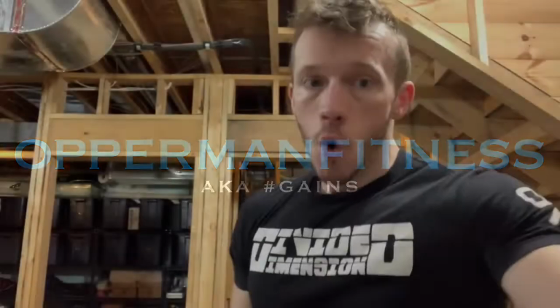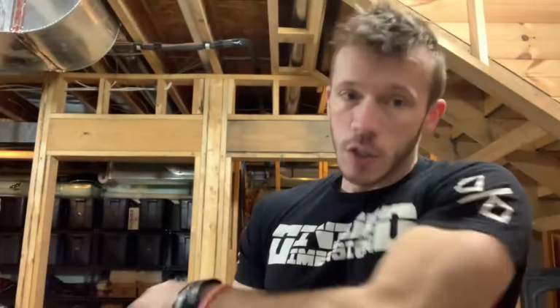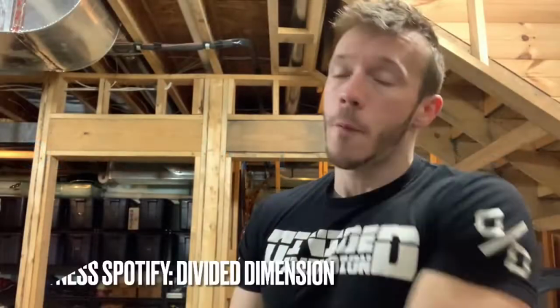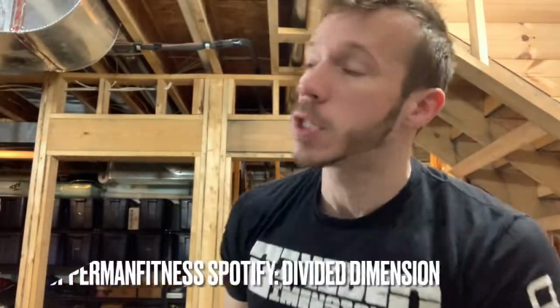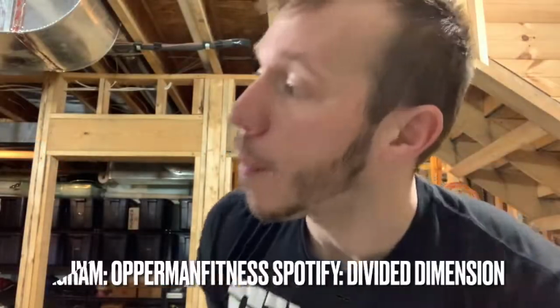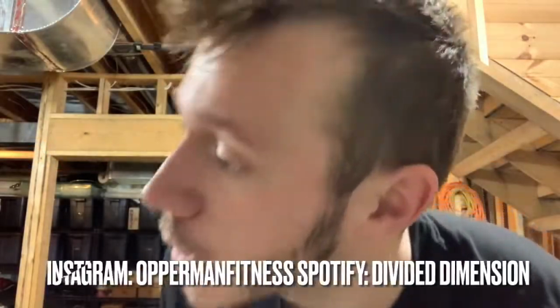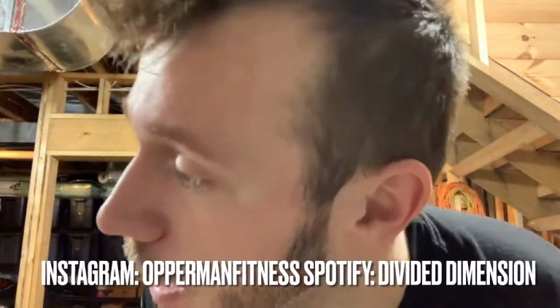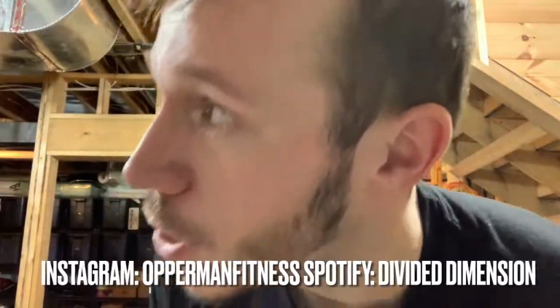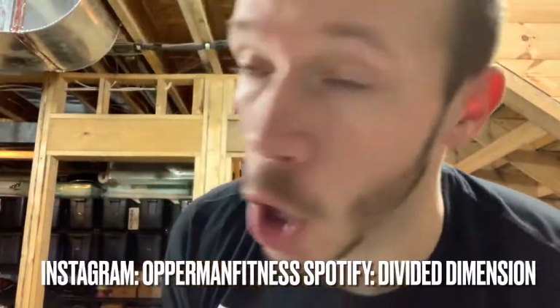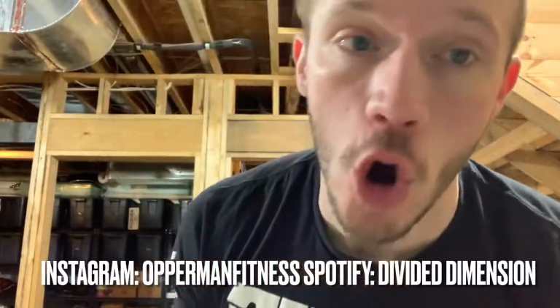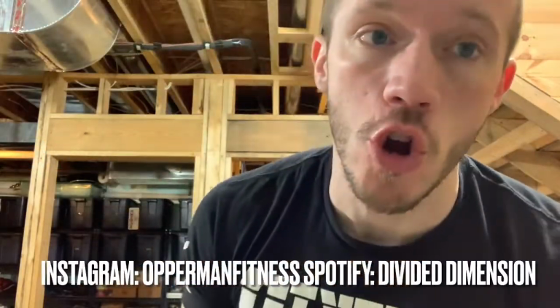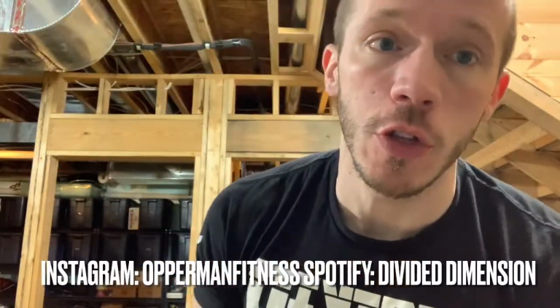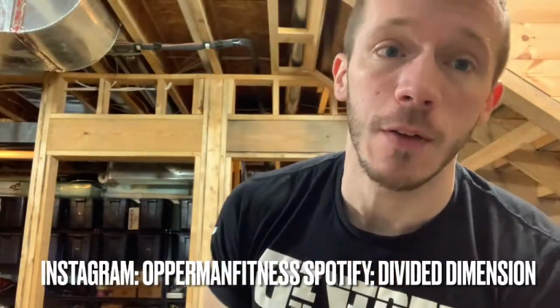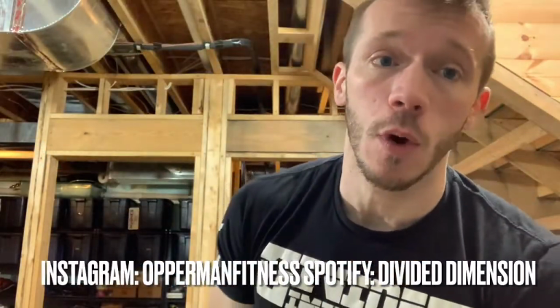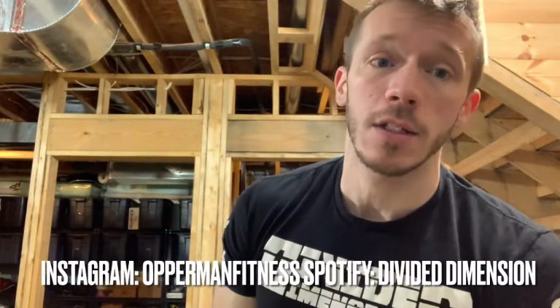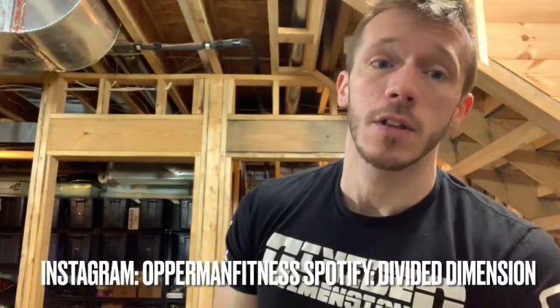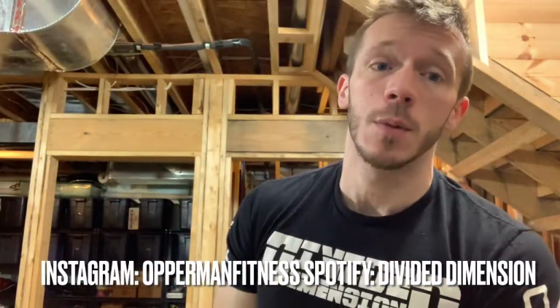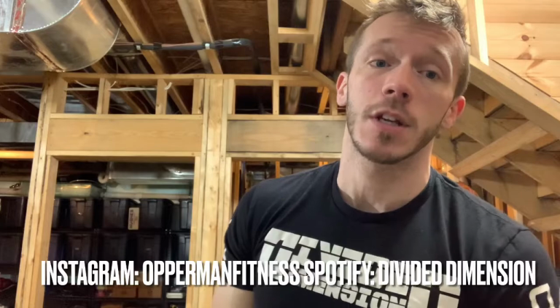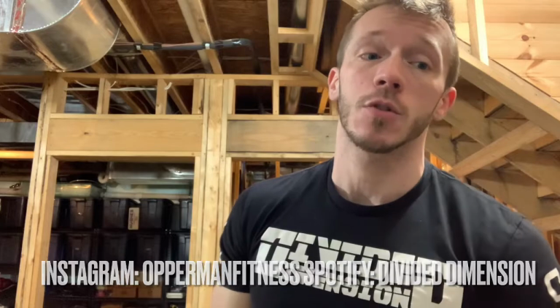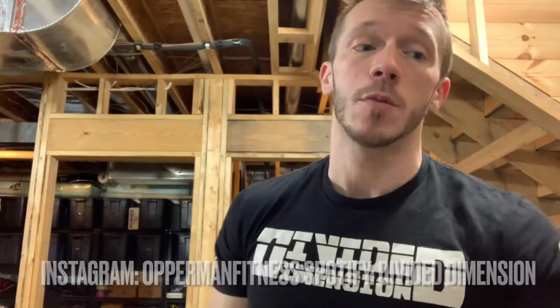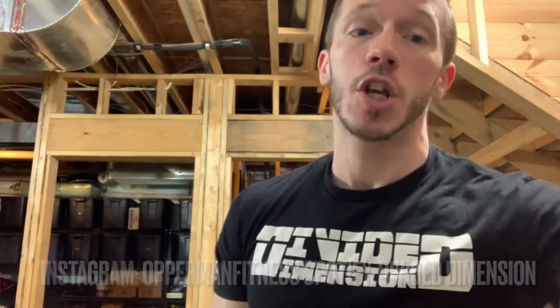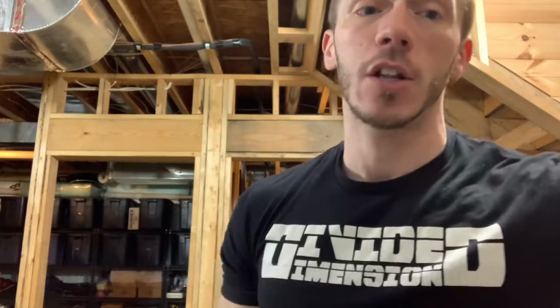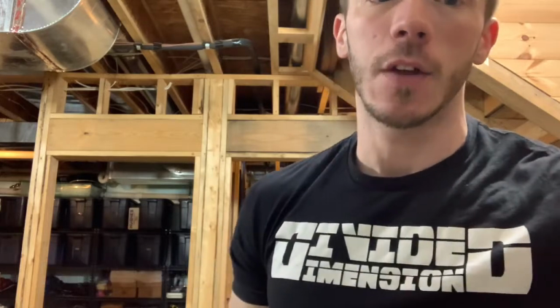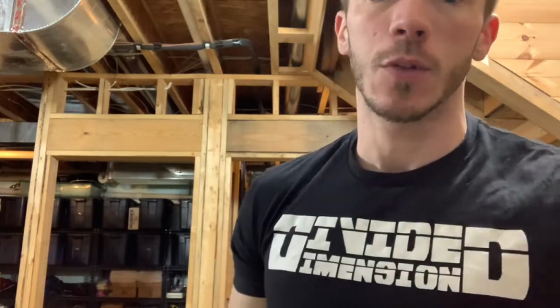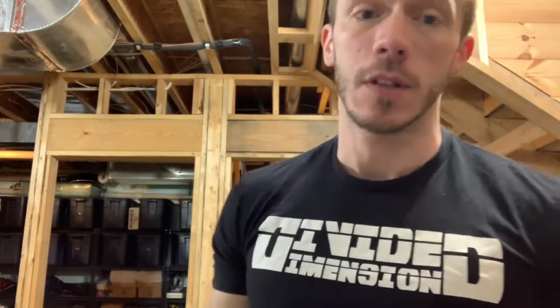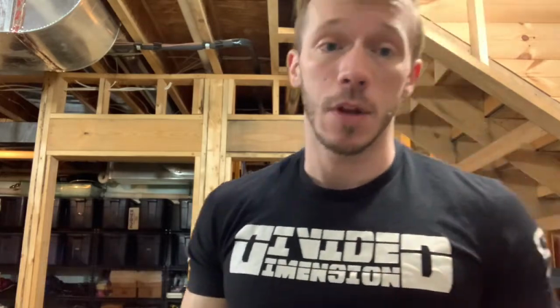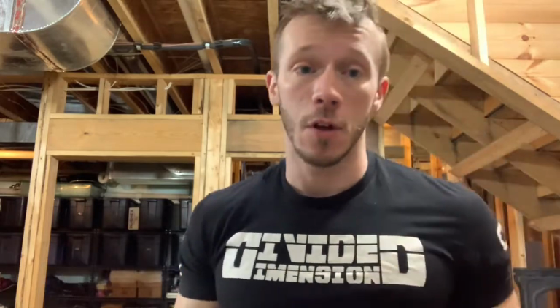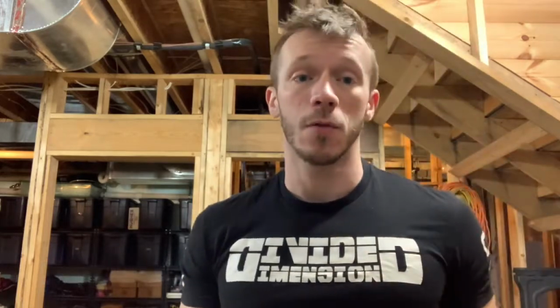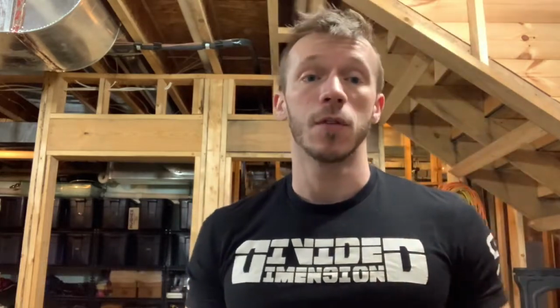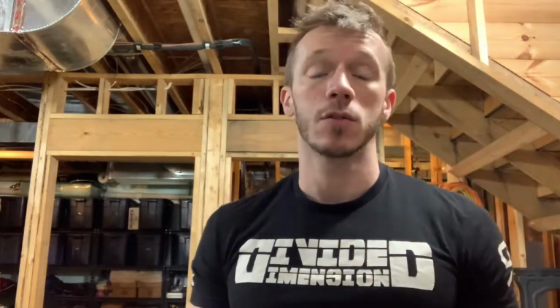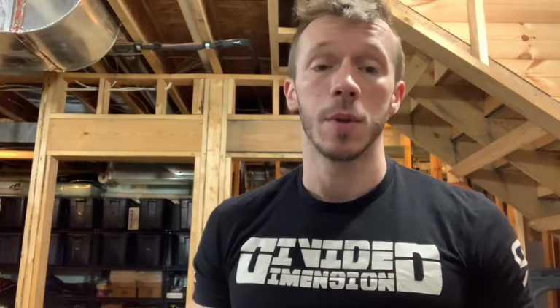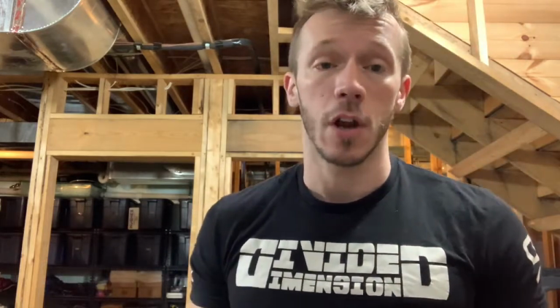What's going on everybody, it's your boy and it's a fitness day — cash tag gains. Before I start this video, make sure you subscribe to the channel, hit that notification bell to stay updated with all videos, and follow me on Instagram.